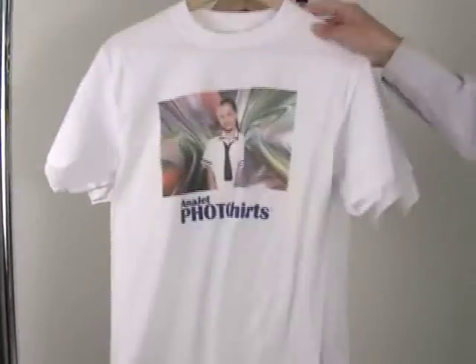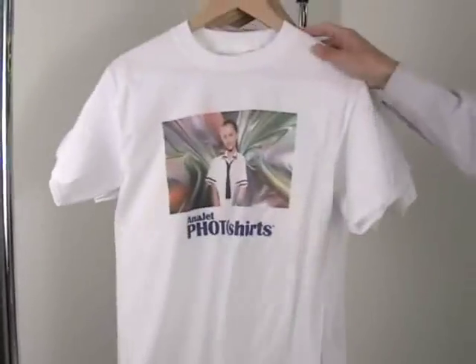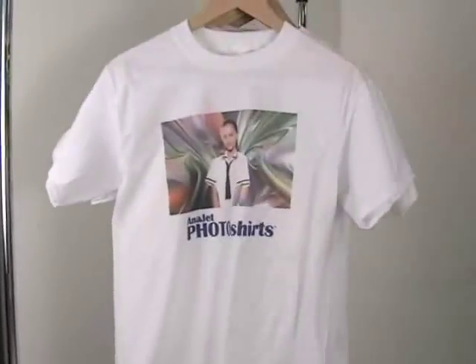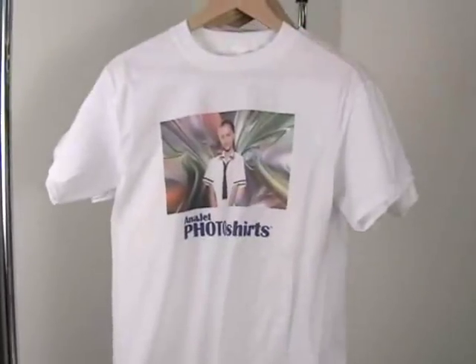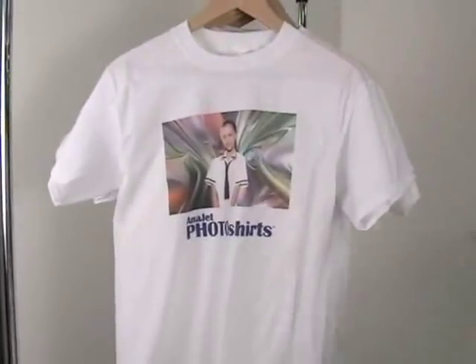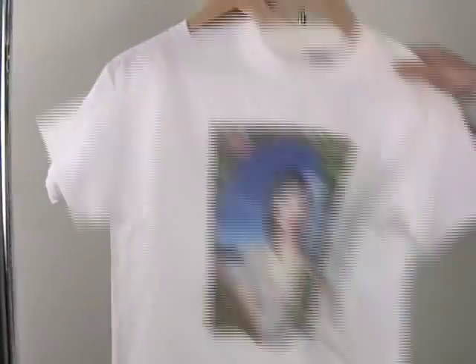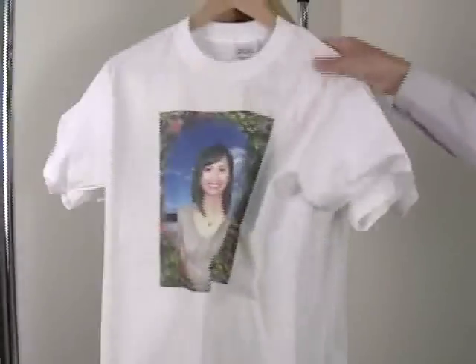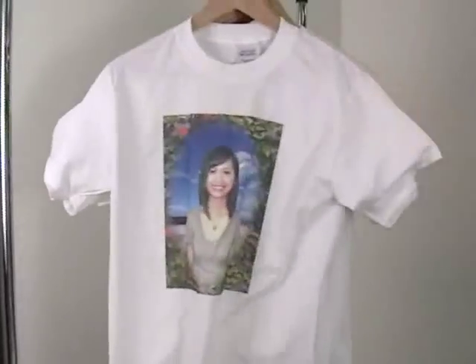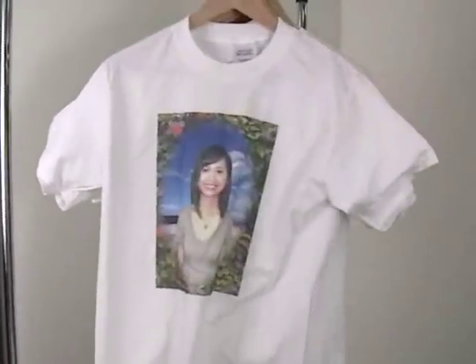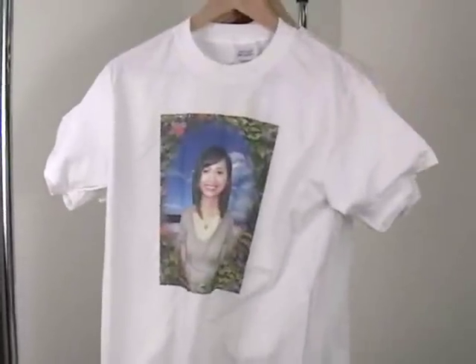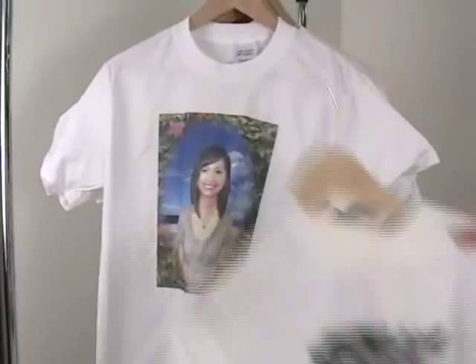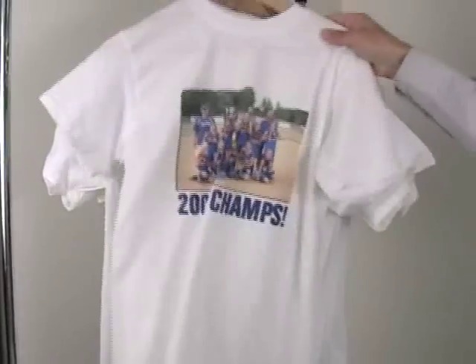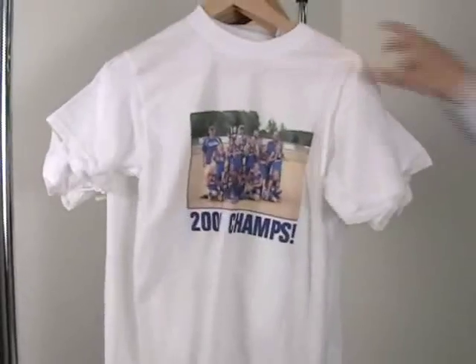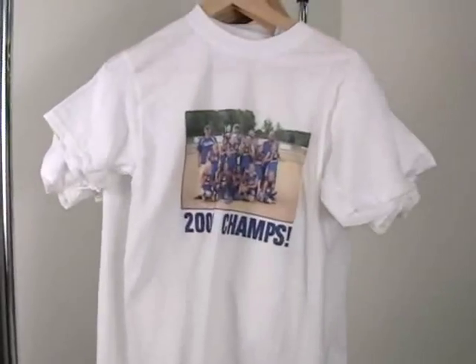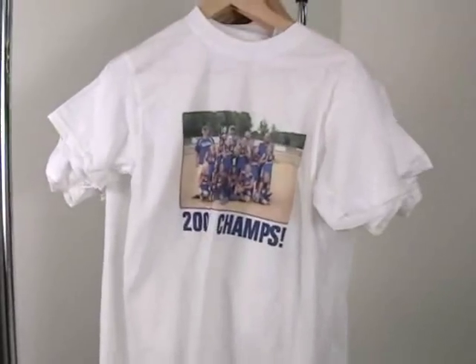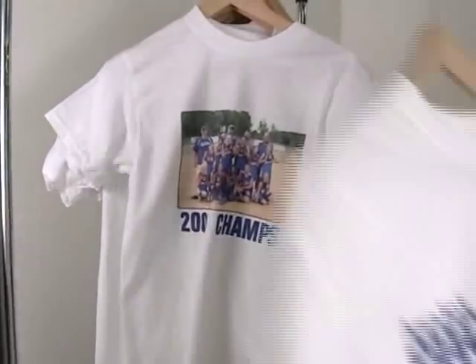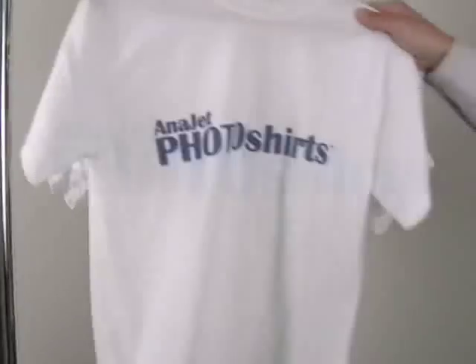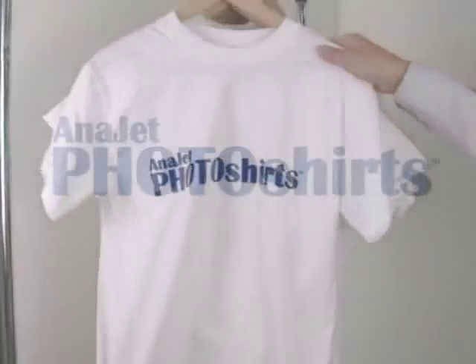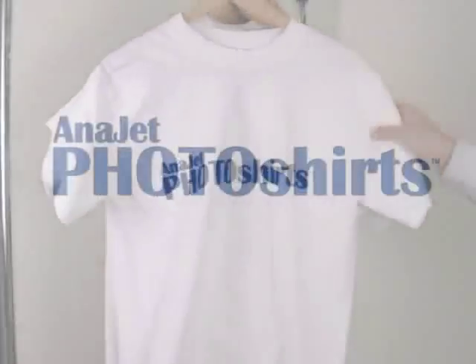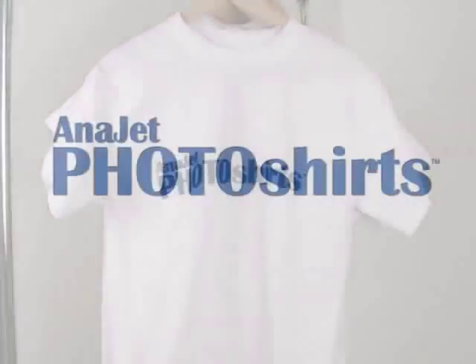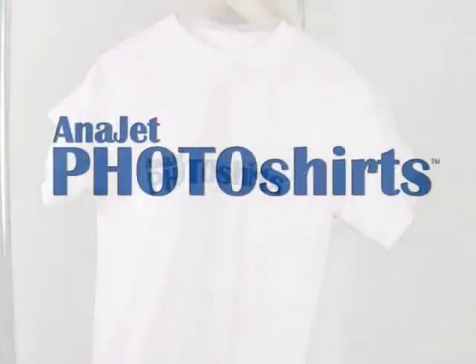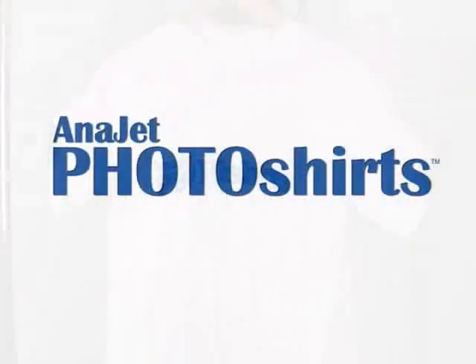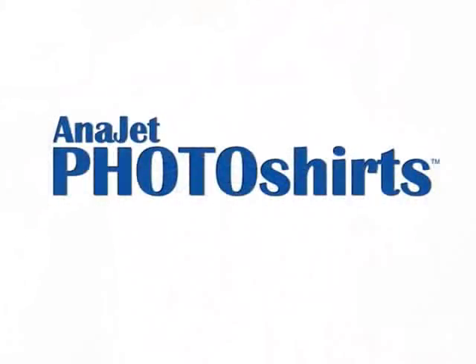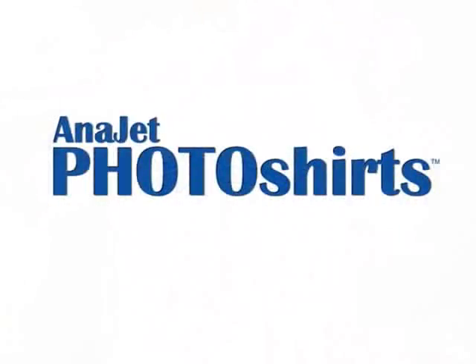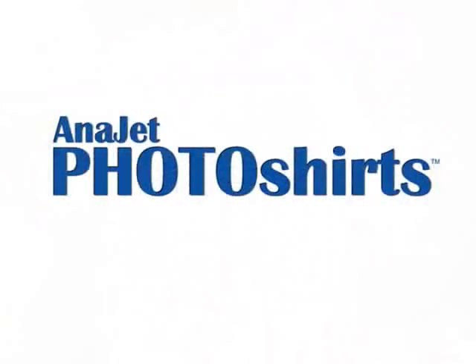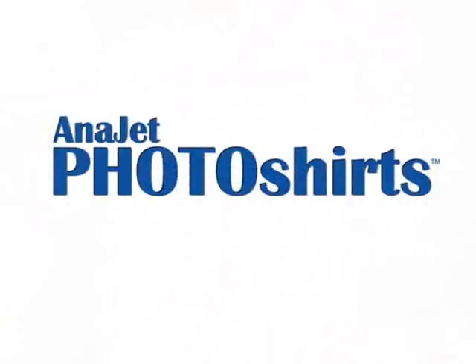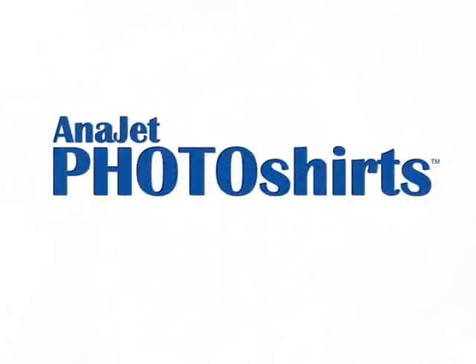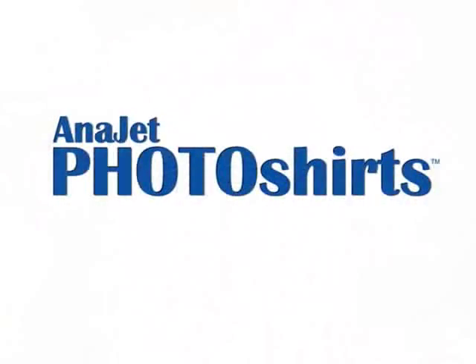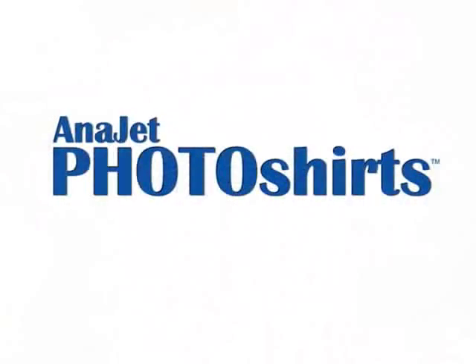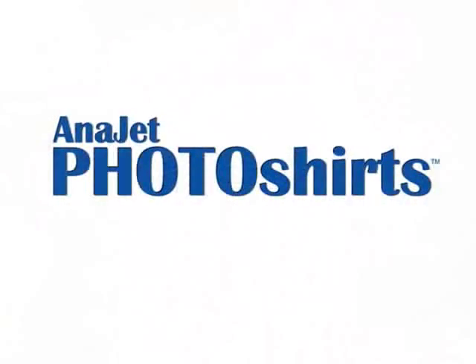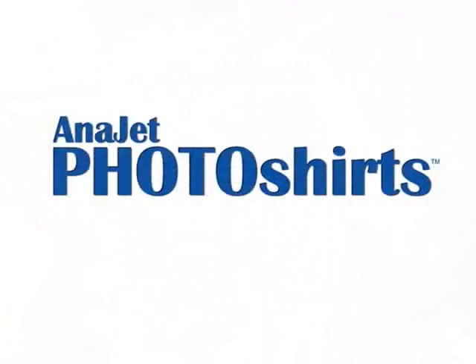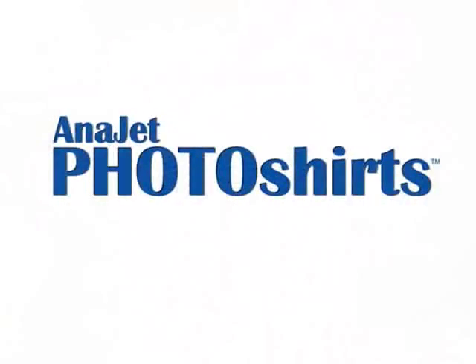Contact AnaJet today and learn how the AnaJet Photo Shirts Package can add revenue to your business.